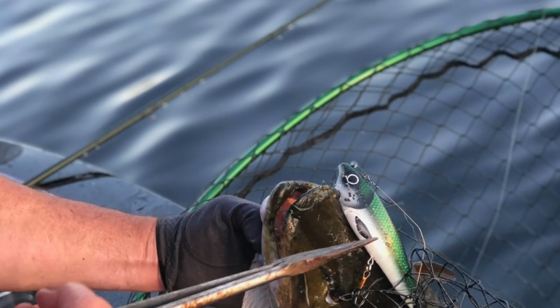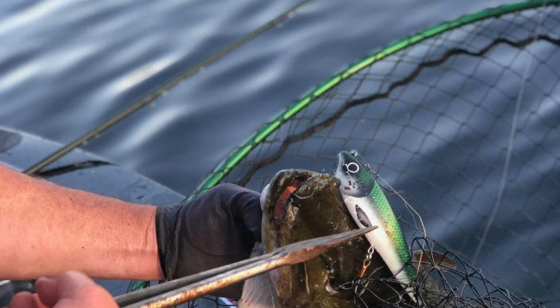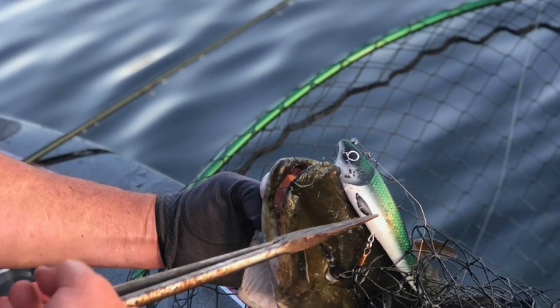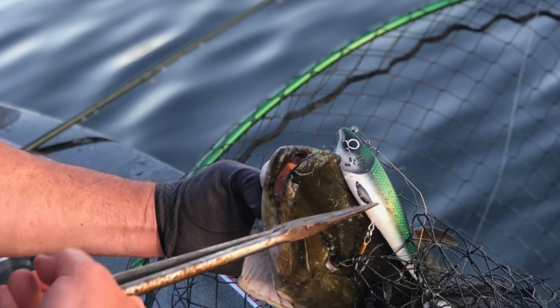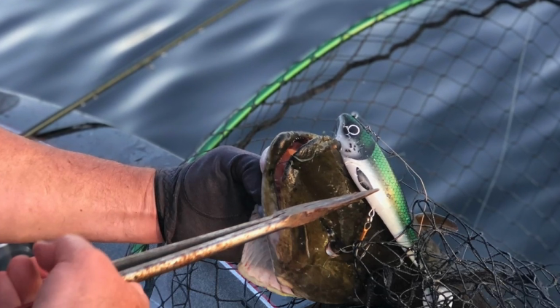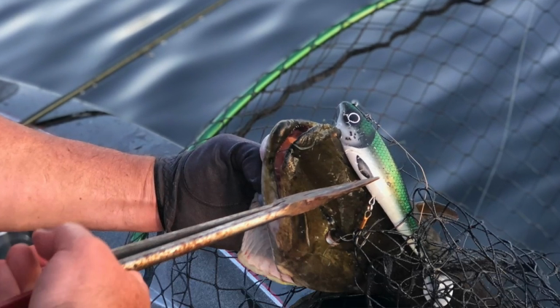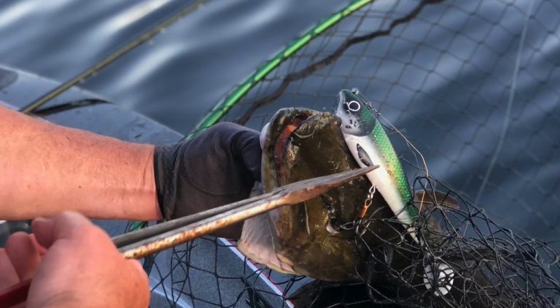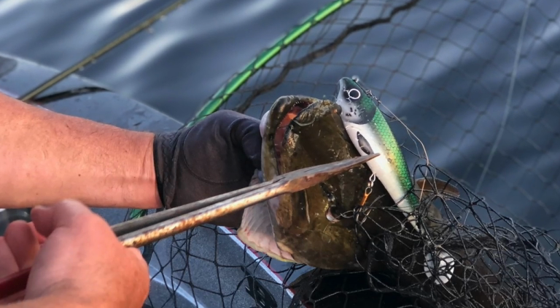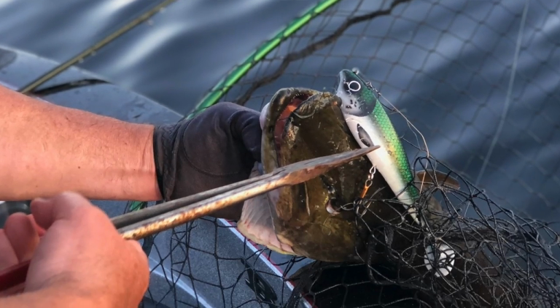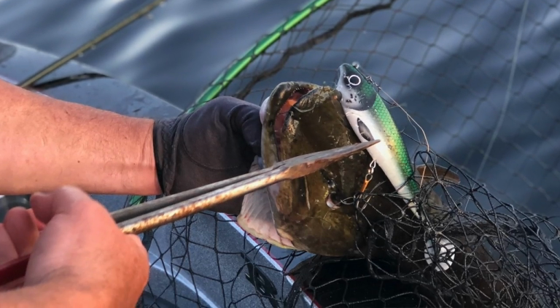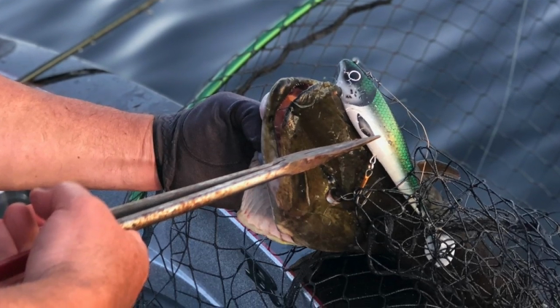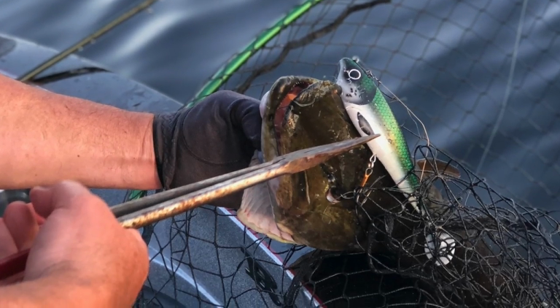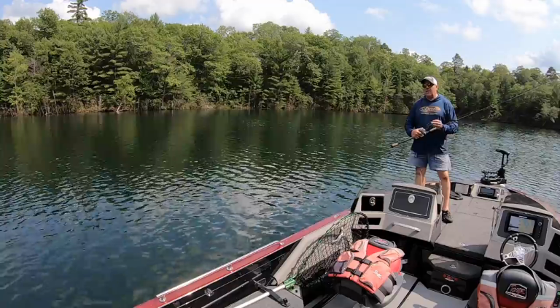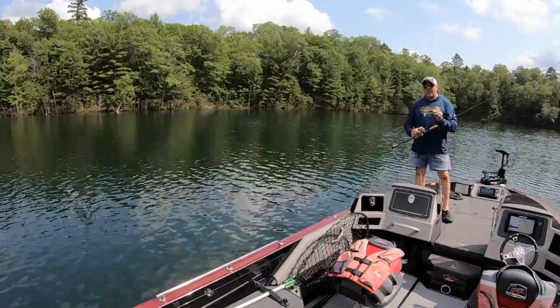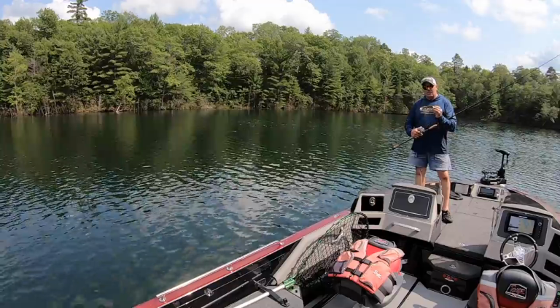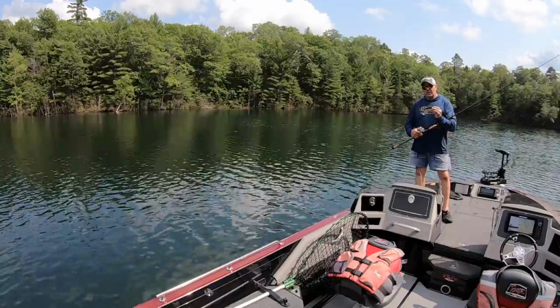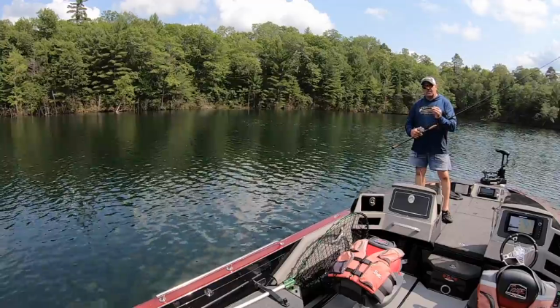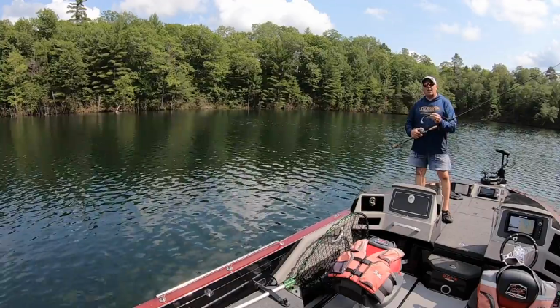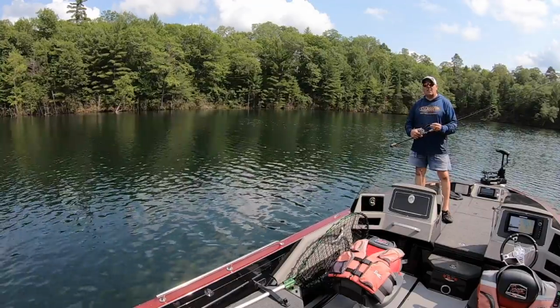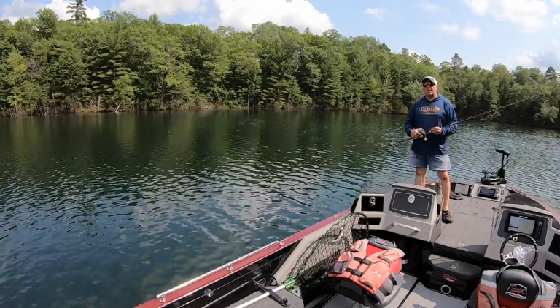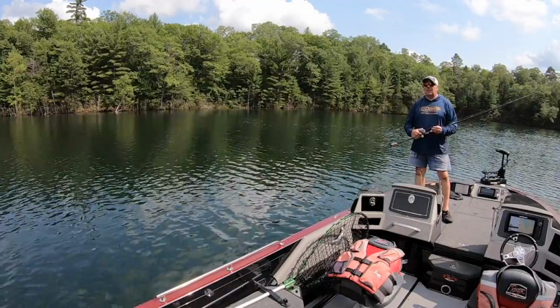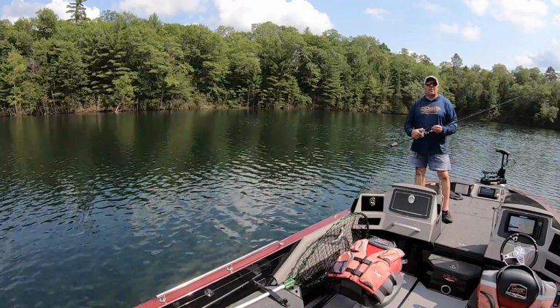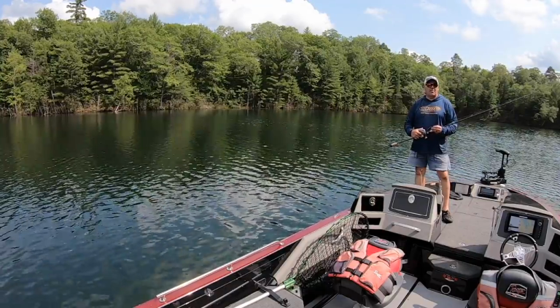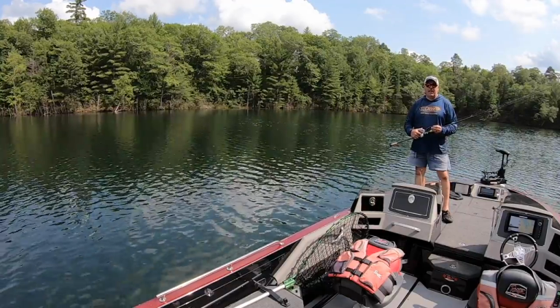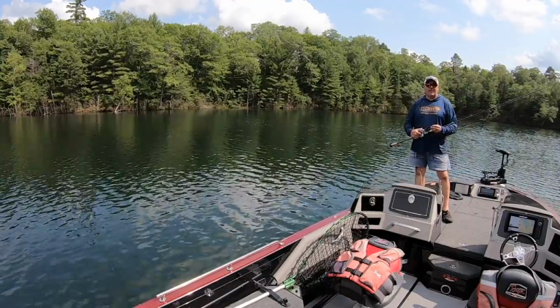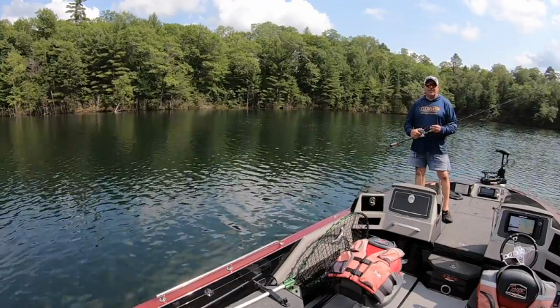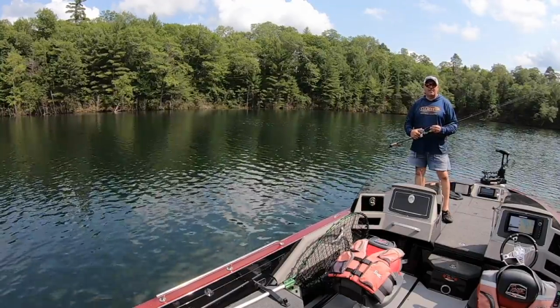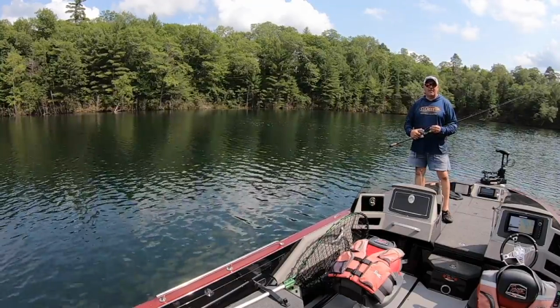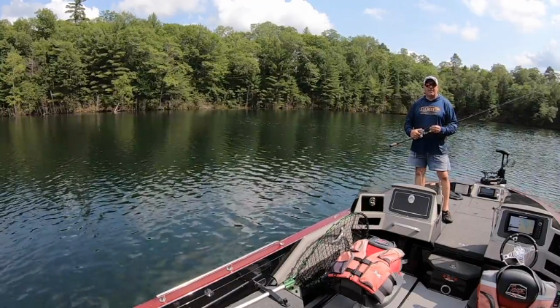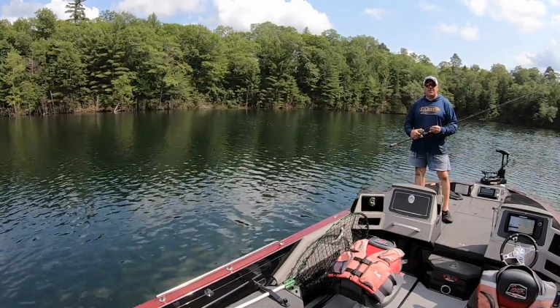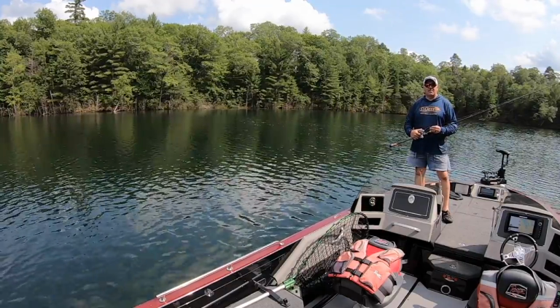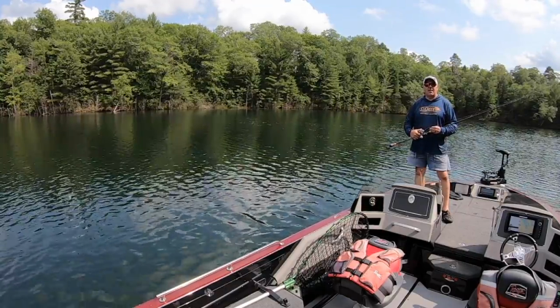When they eat these things, with the larger models it tends to be a T-bone. With the smaller one, the whole bait tends to be in the fish's mouth.